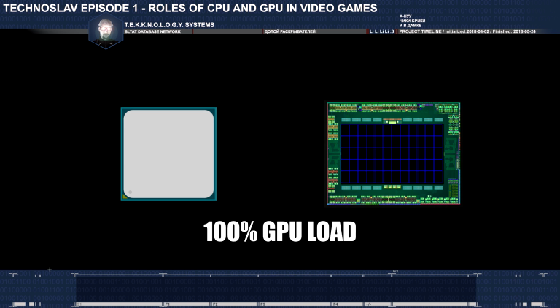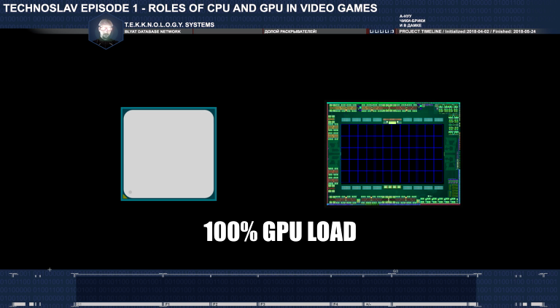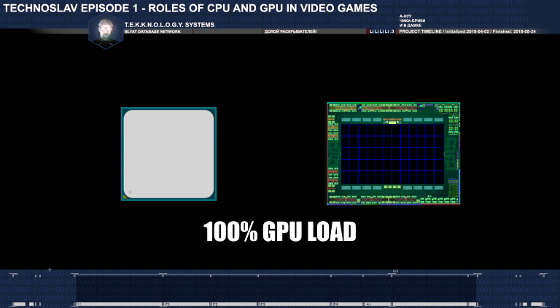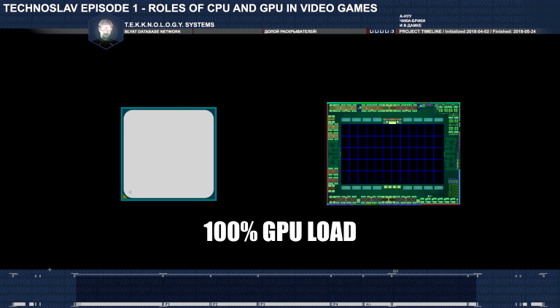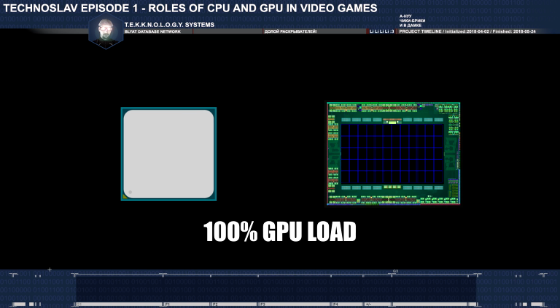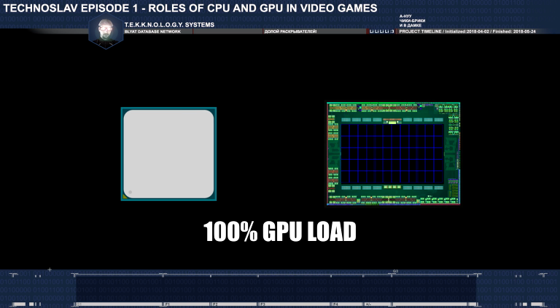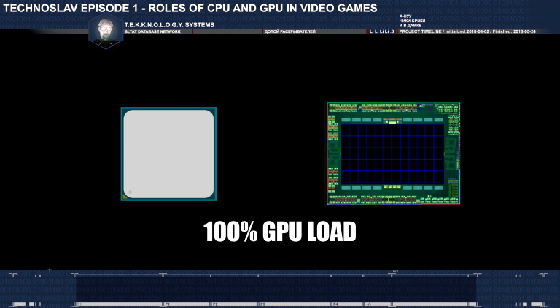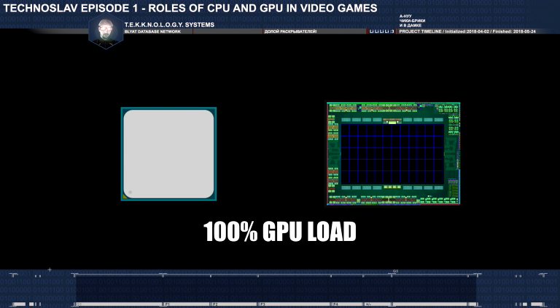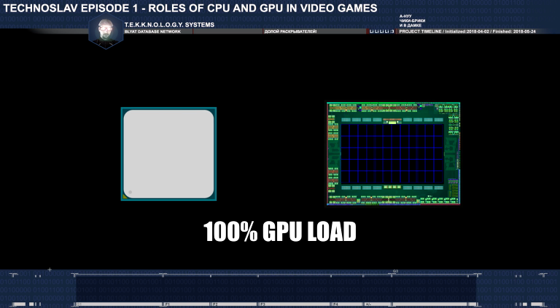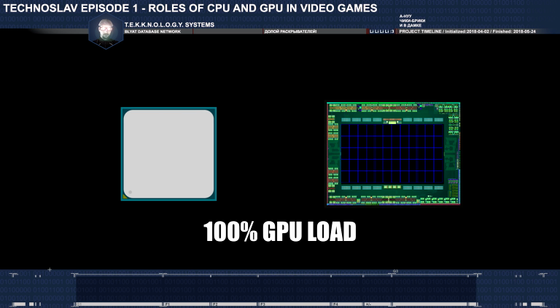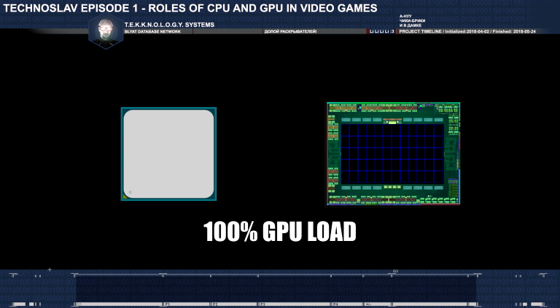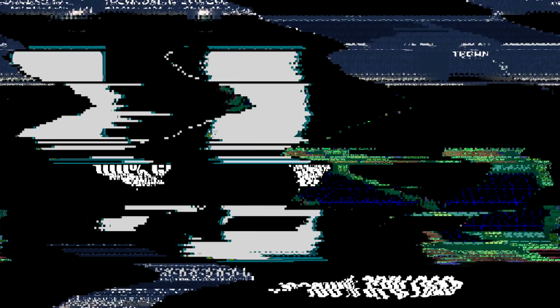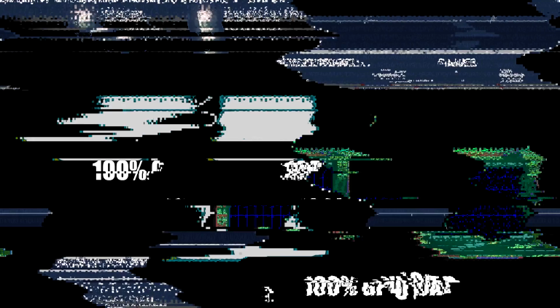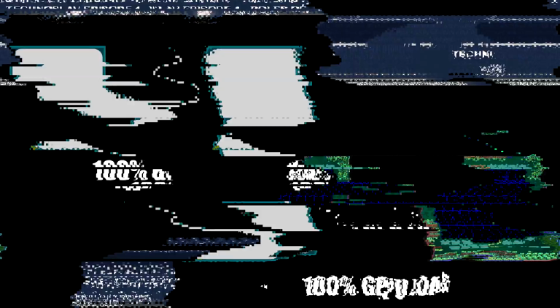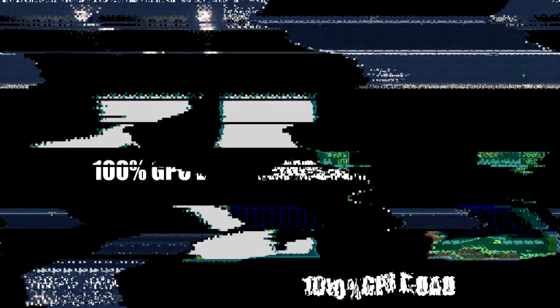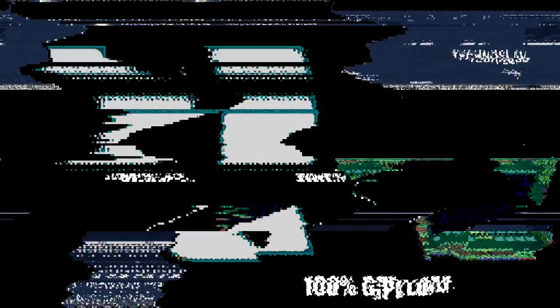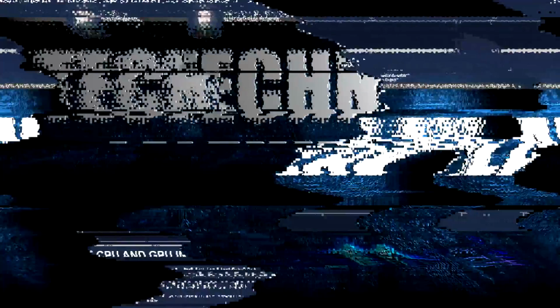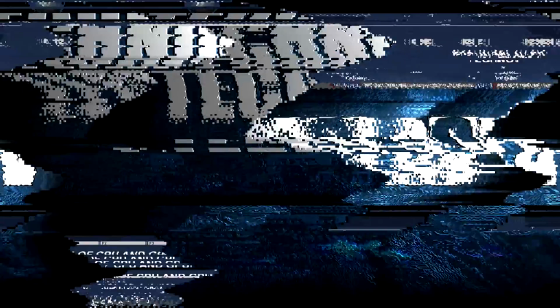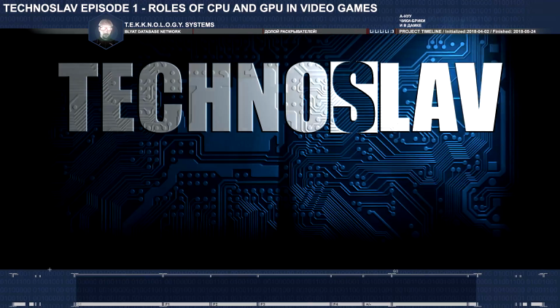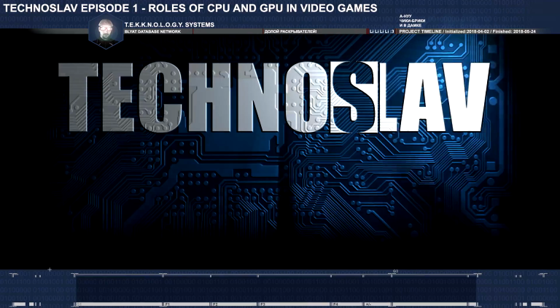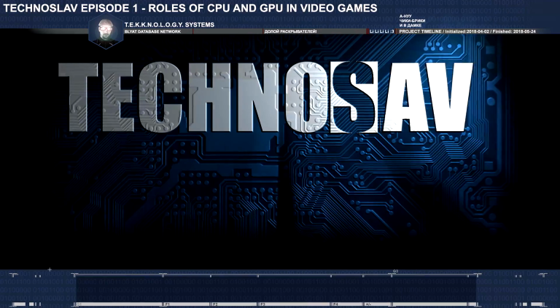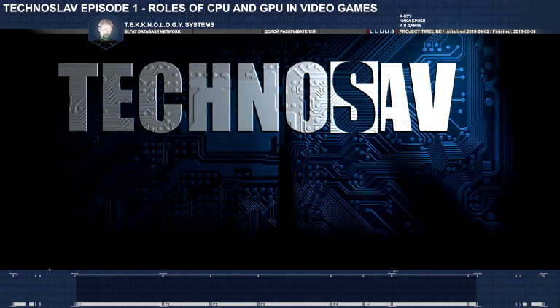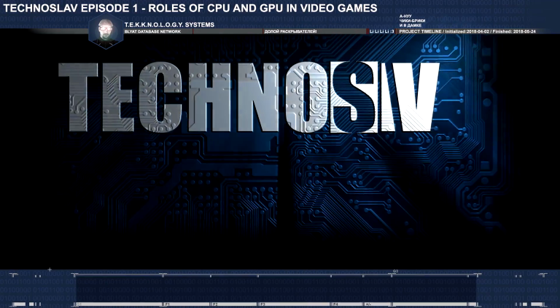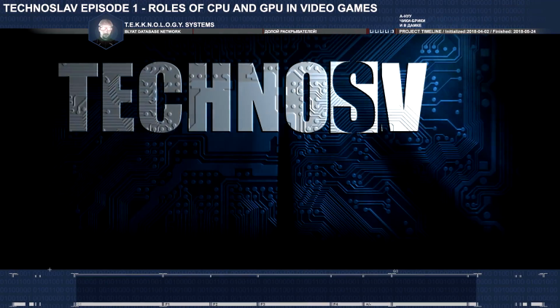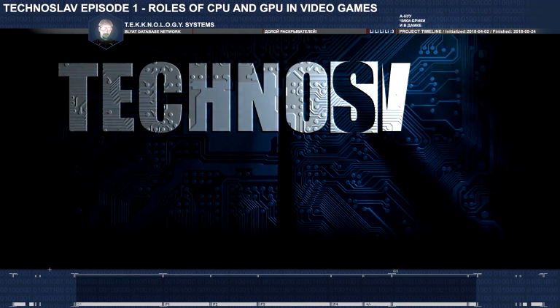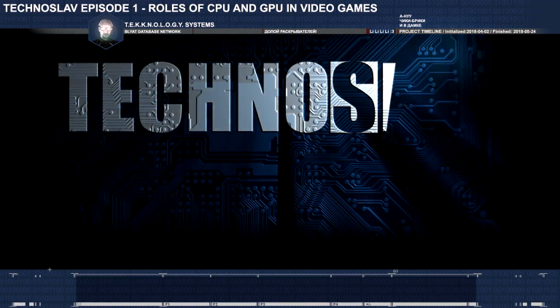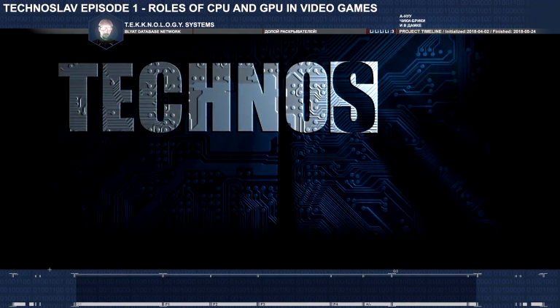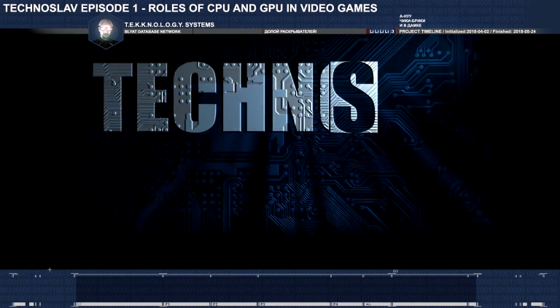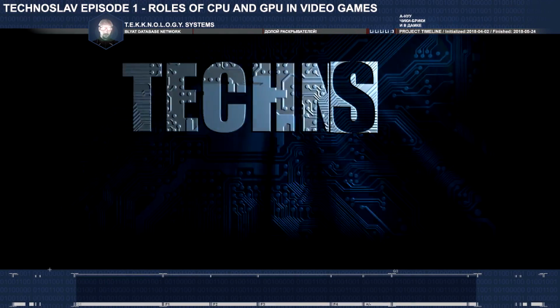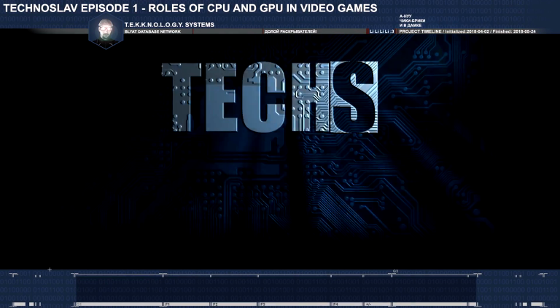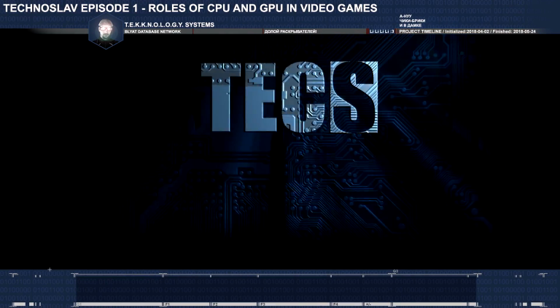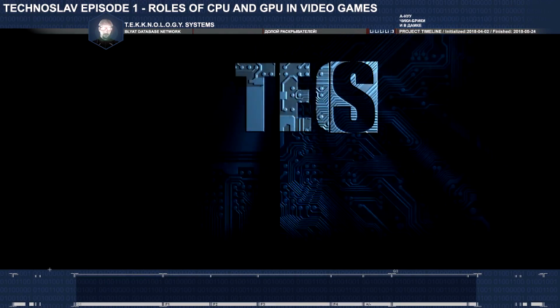Use this knowledge to optimize your settings and get the best out of your computer in games.